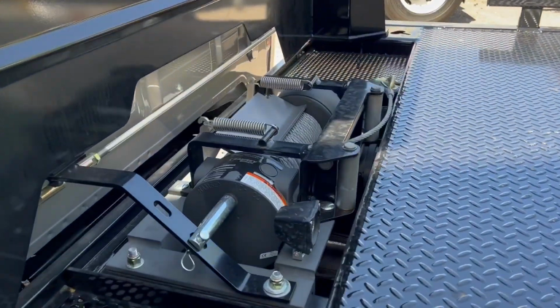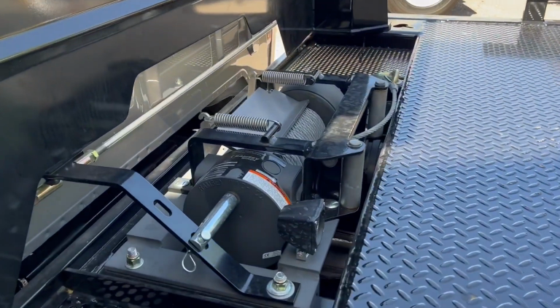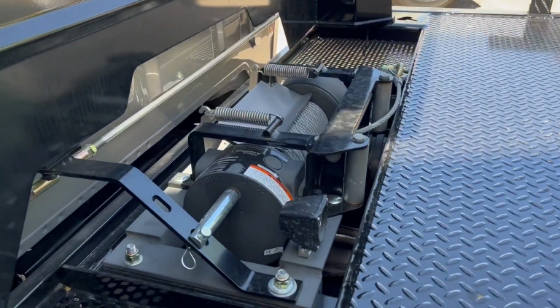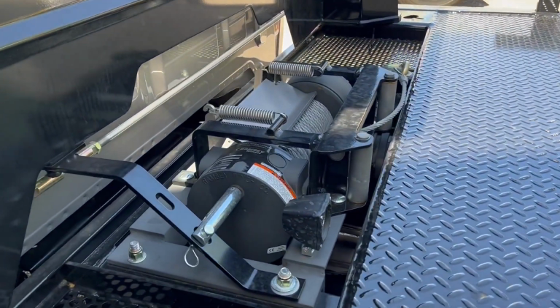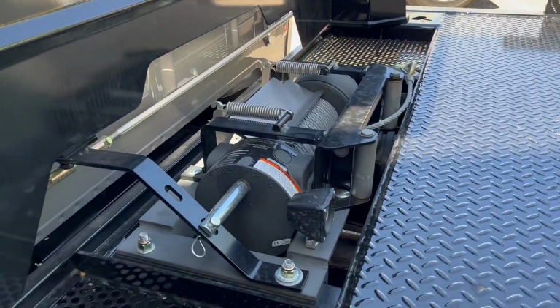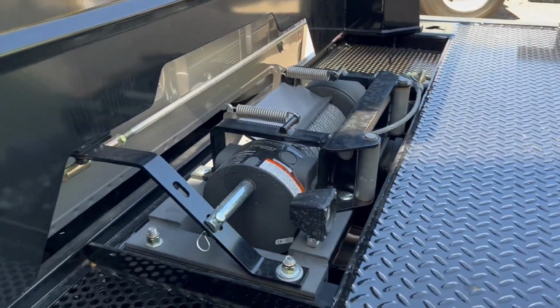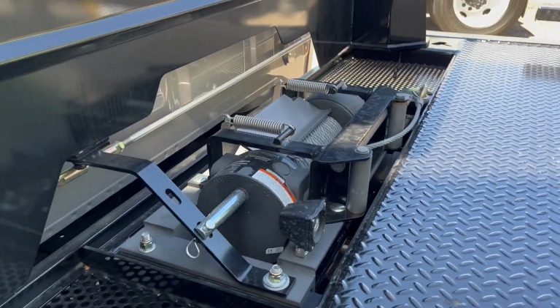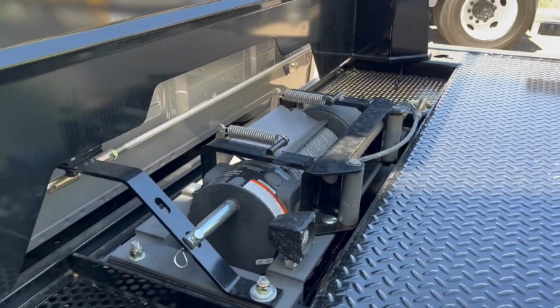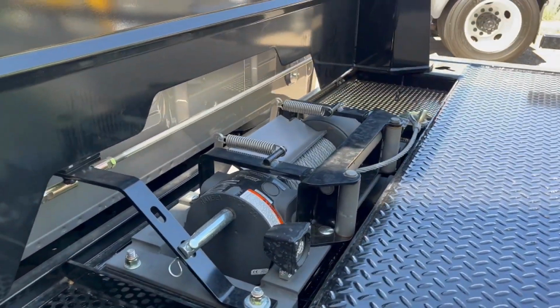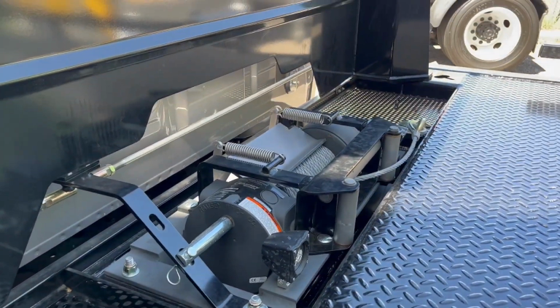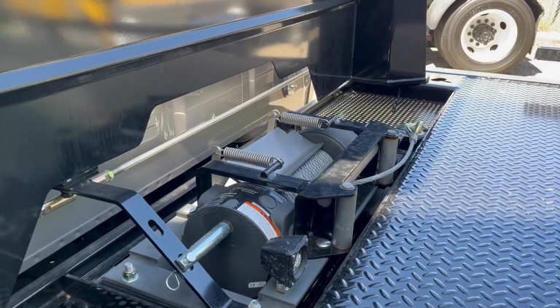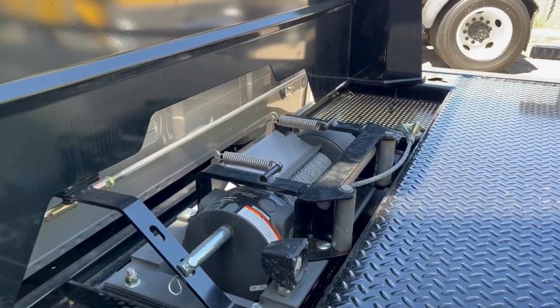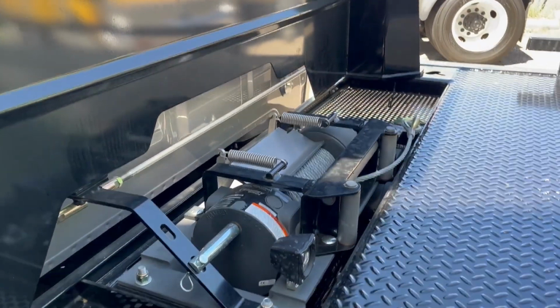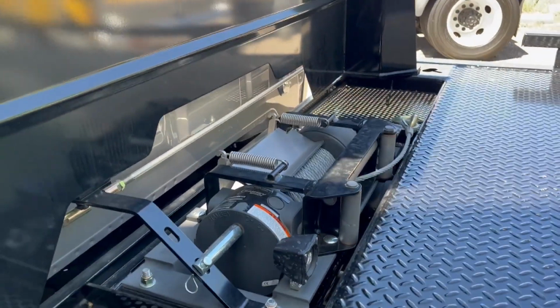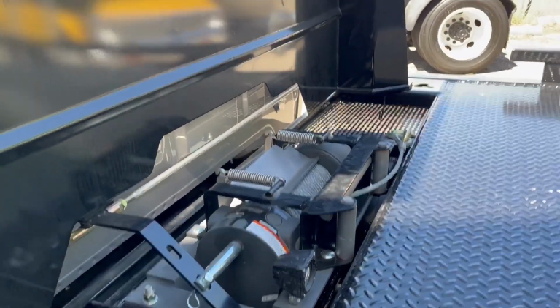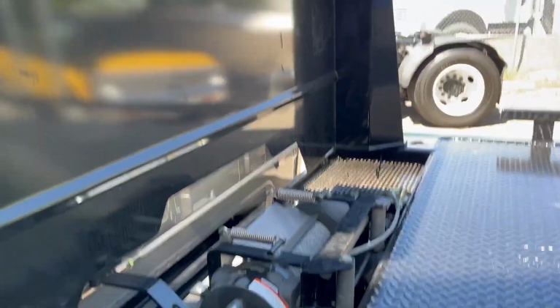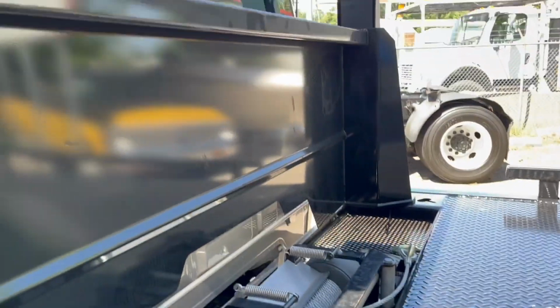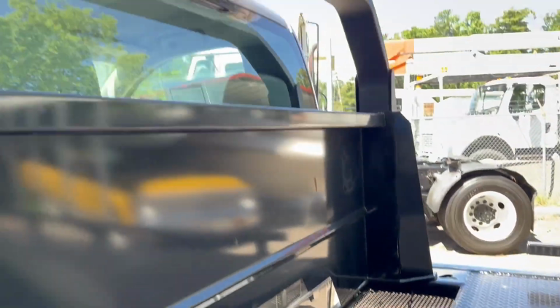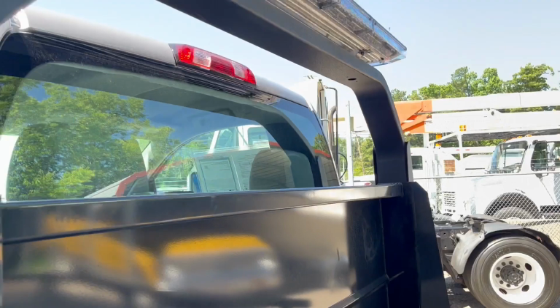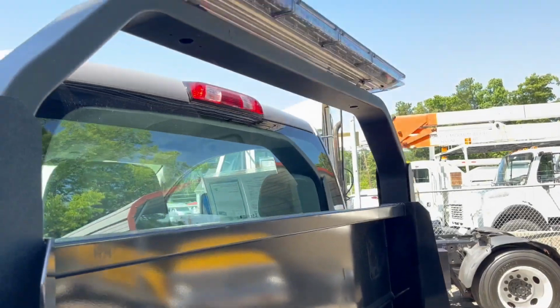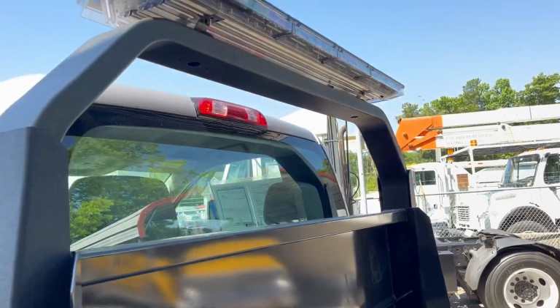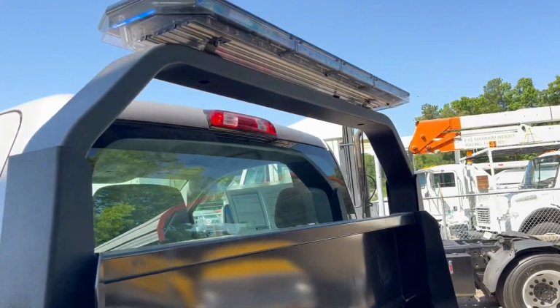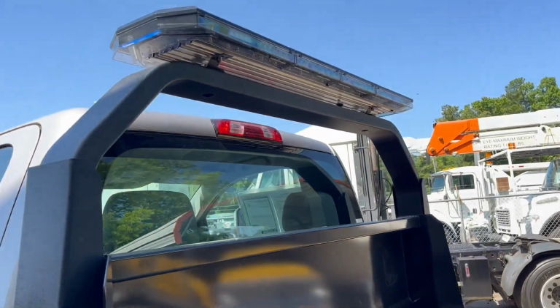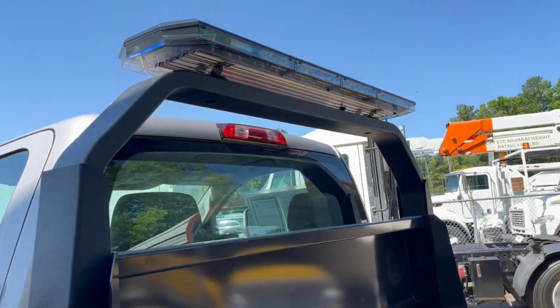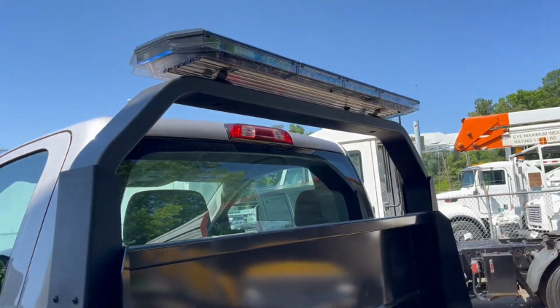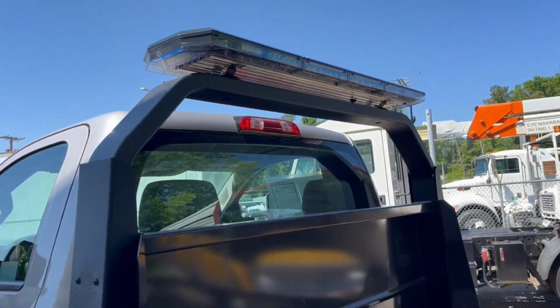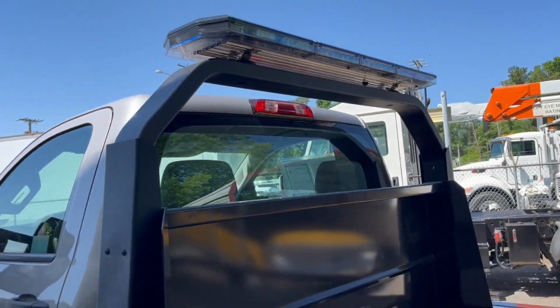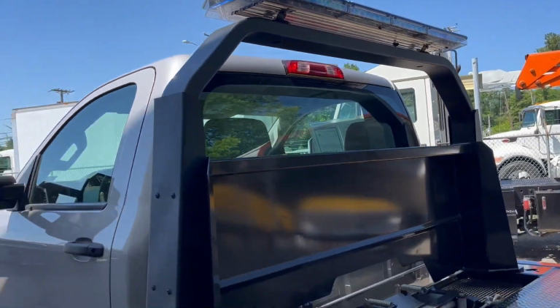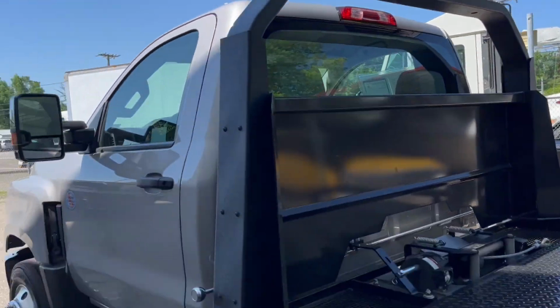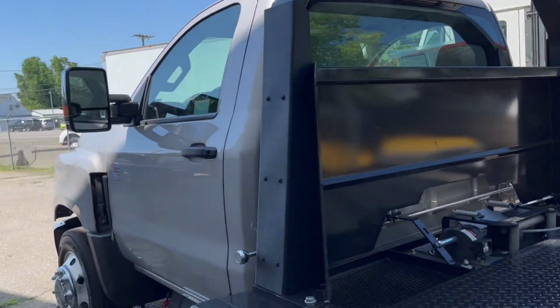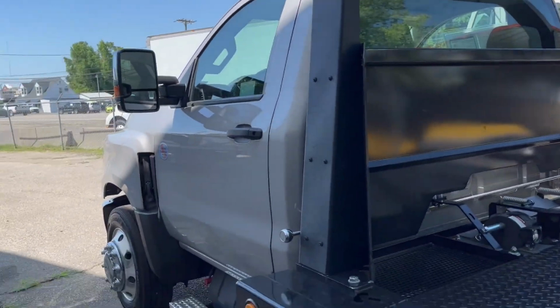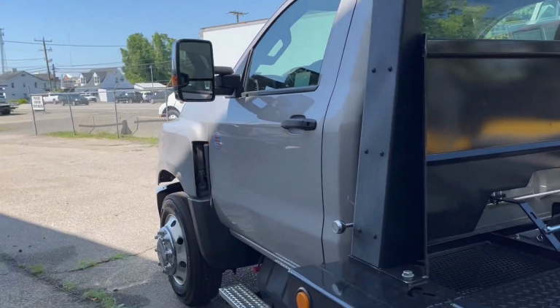Ramsey winches — cable's never been spooled out. It's ready to go, in stock.